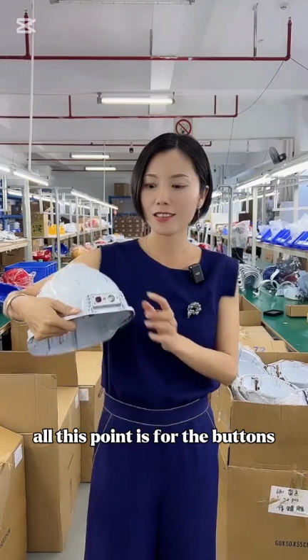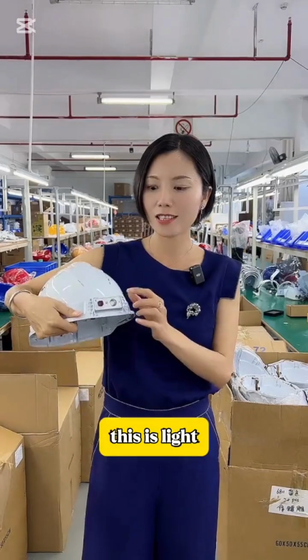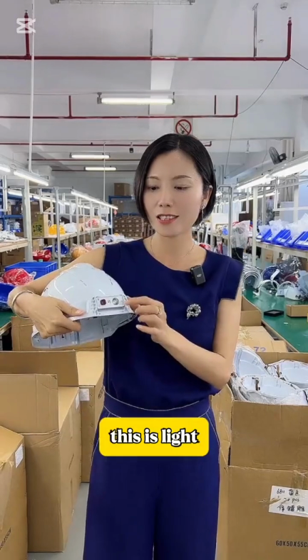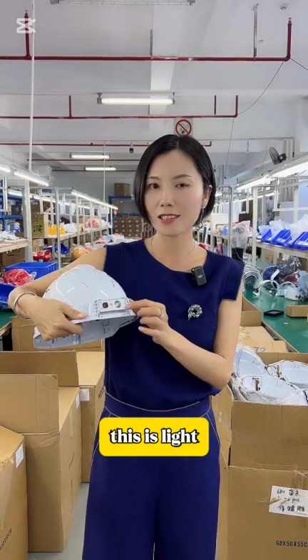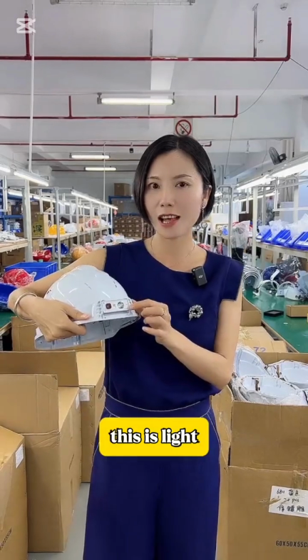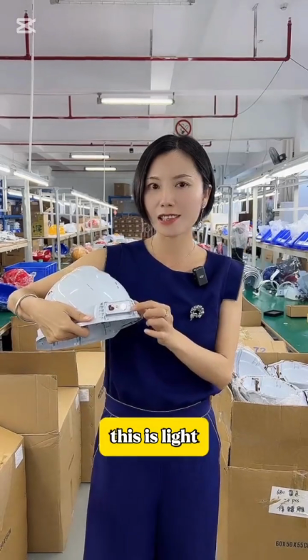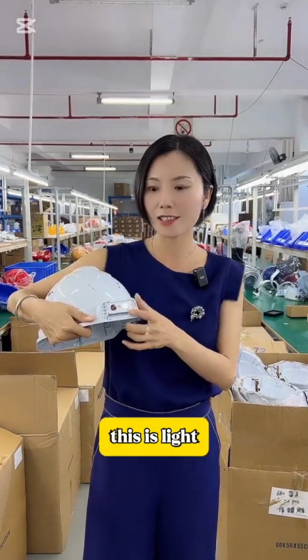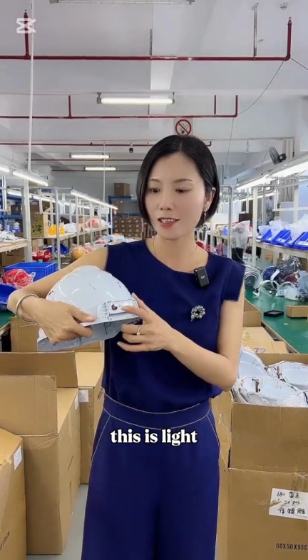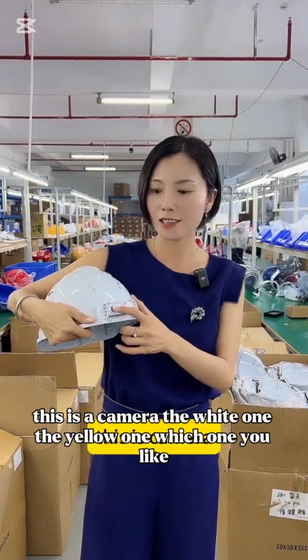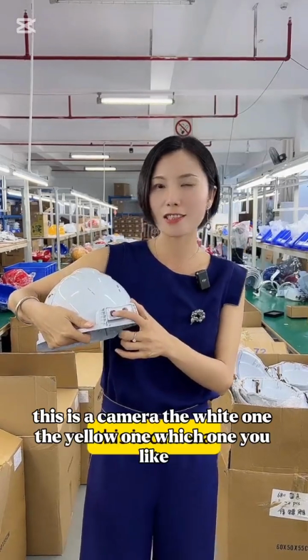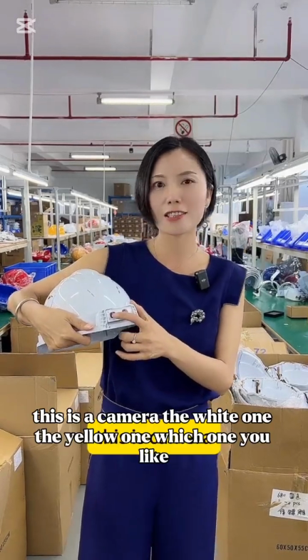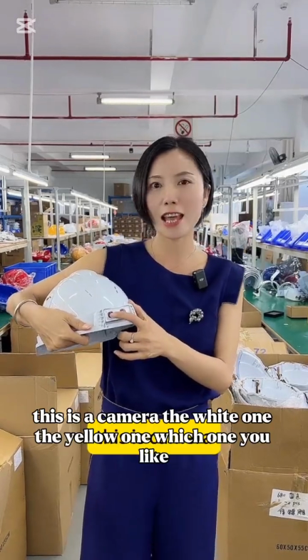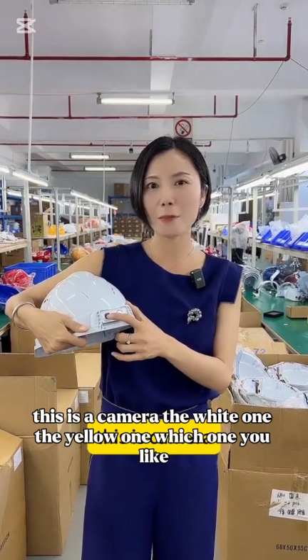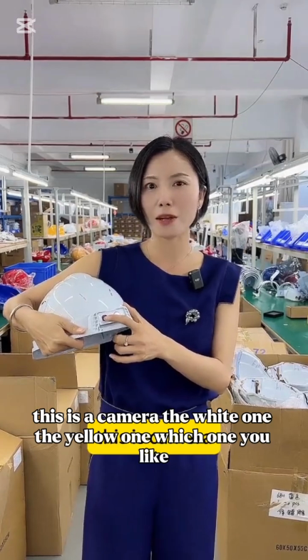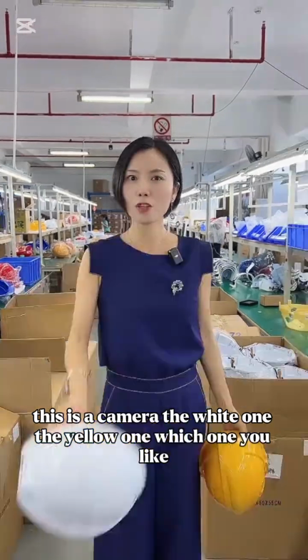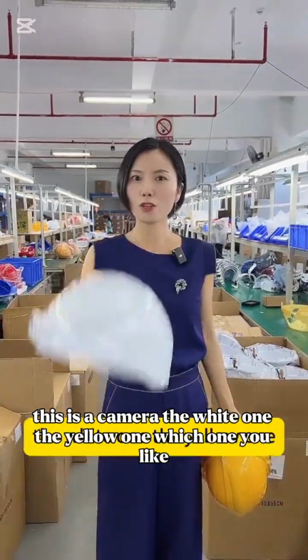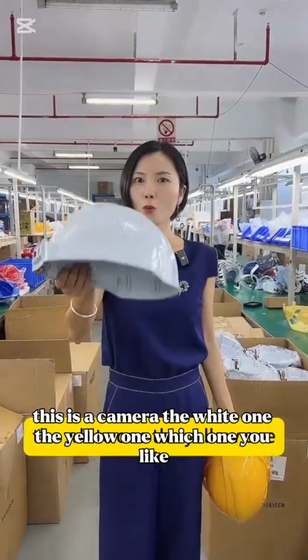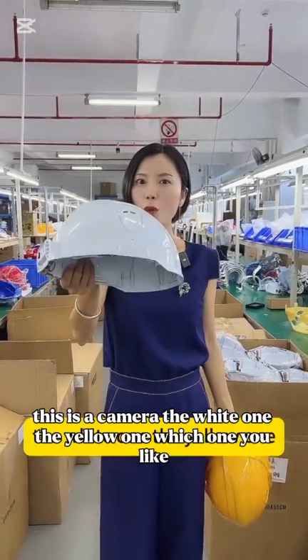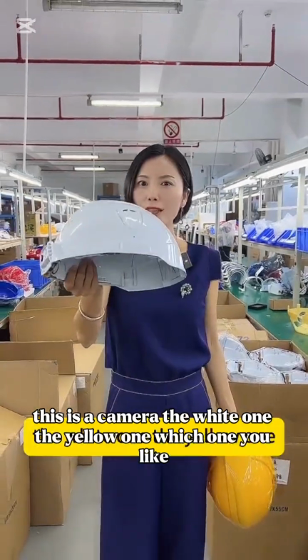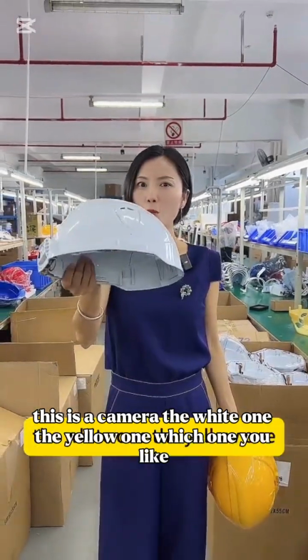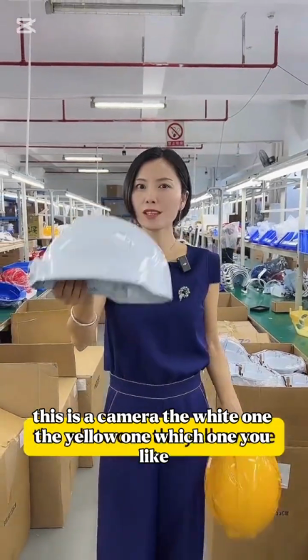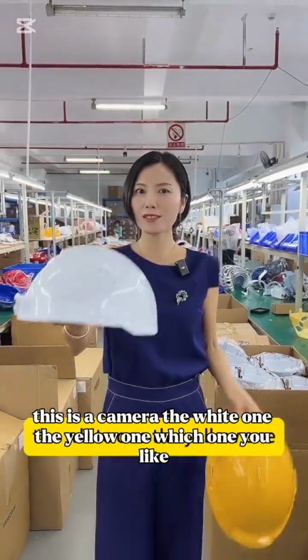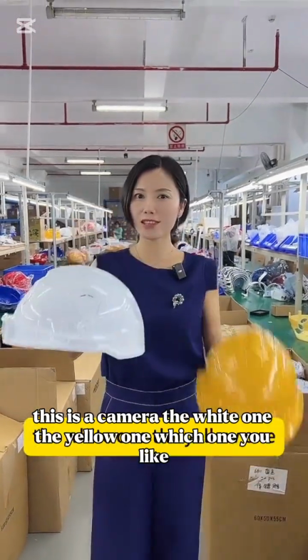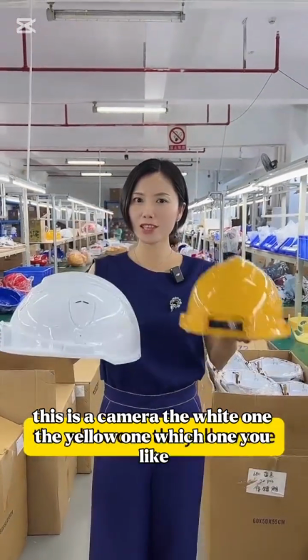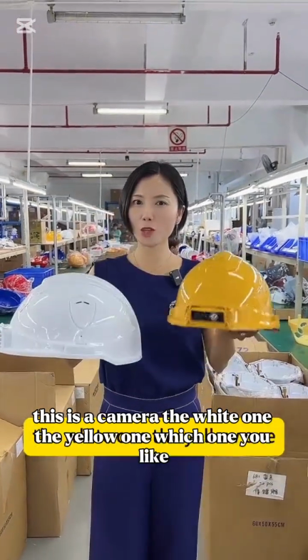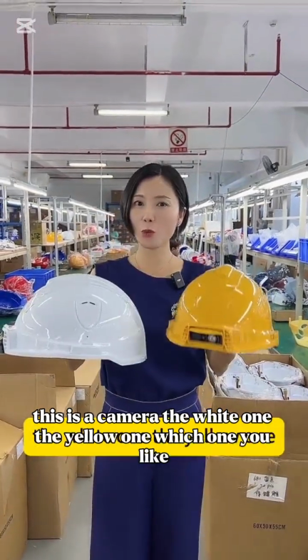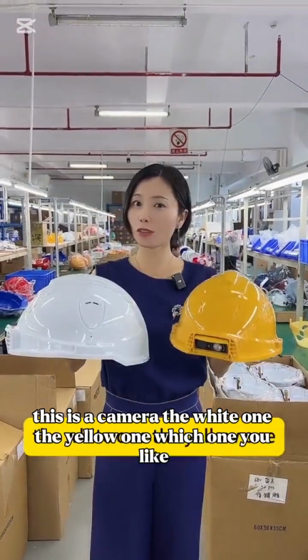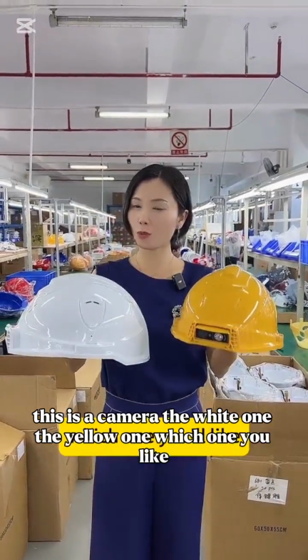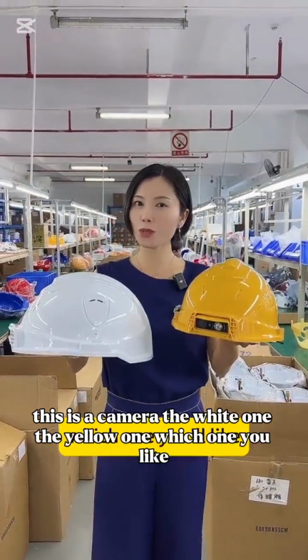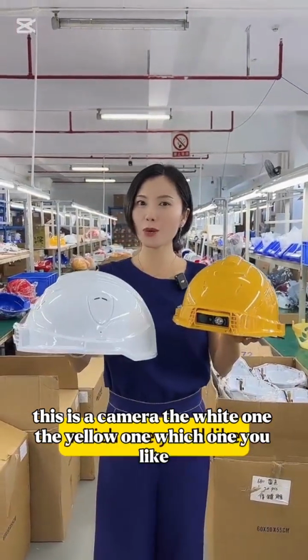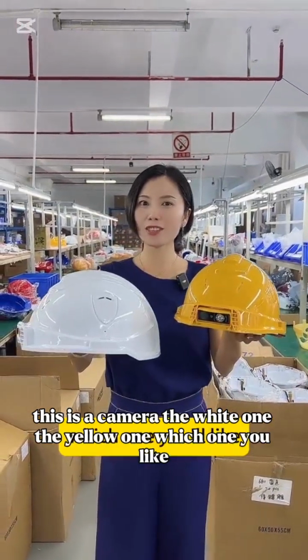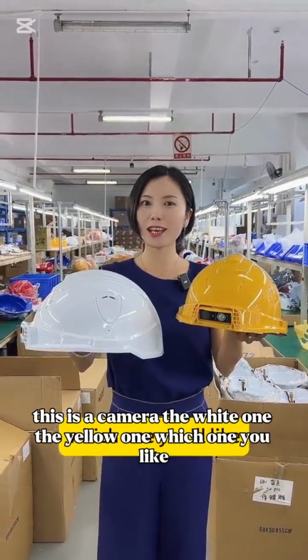This is the light, this is the camera. The white one, the yellow one — which one do you like?